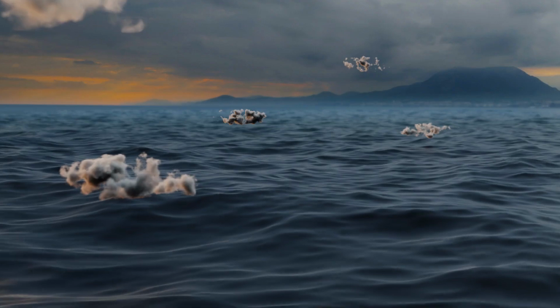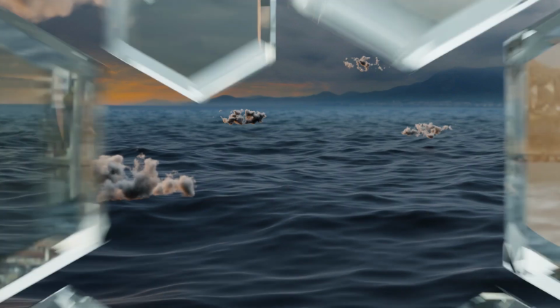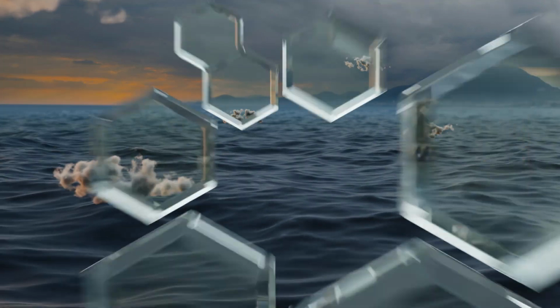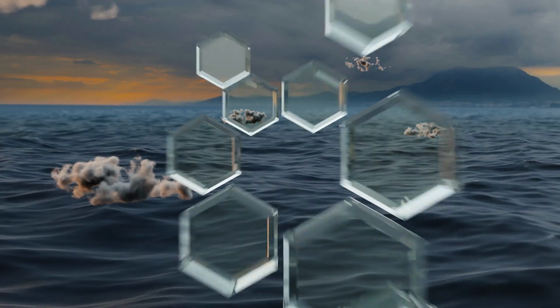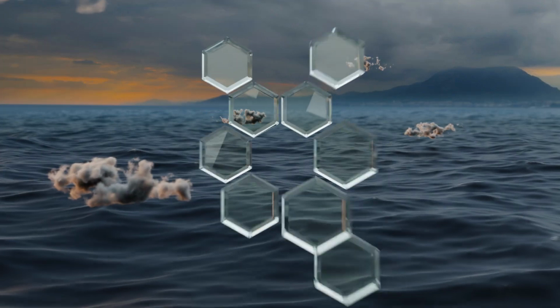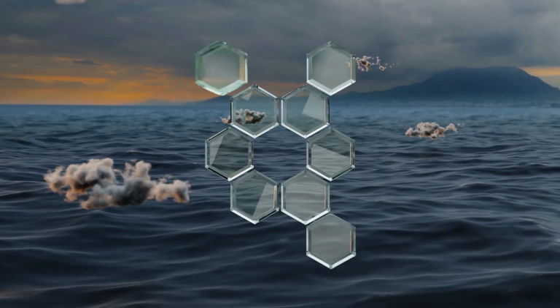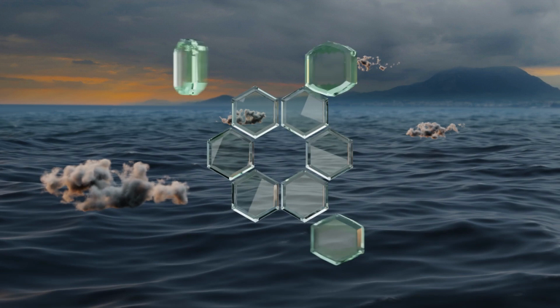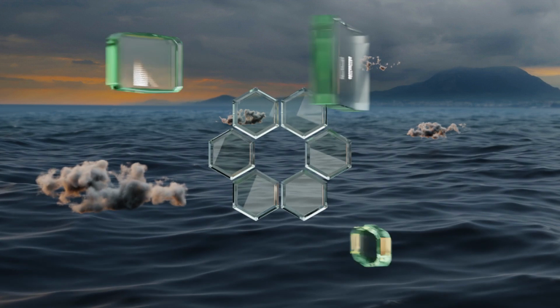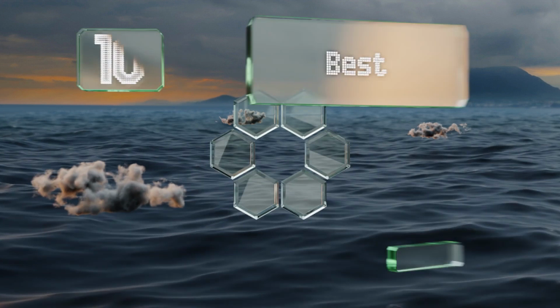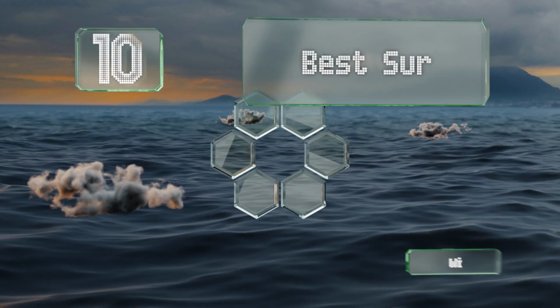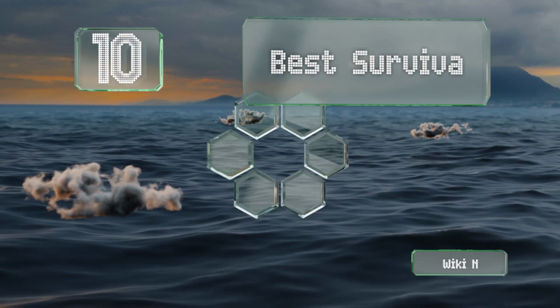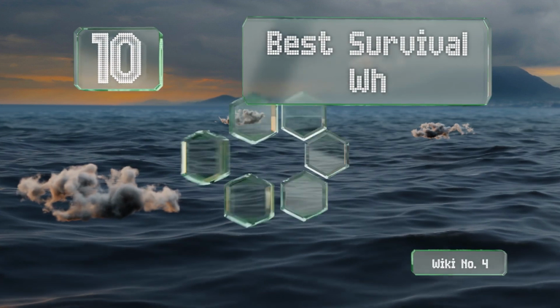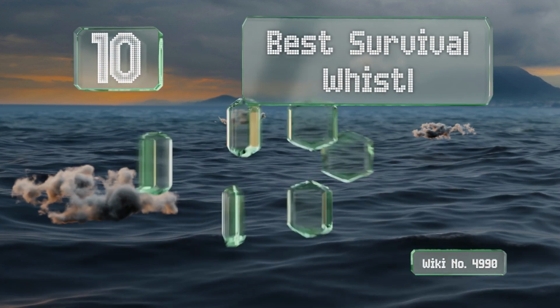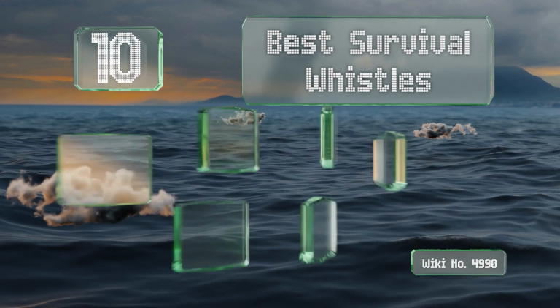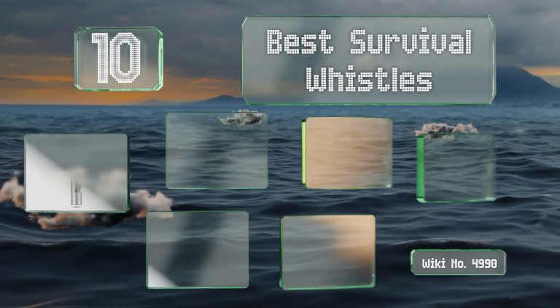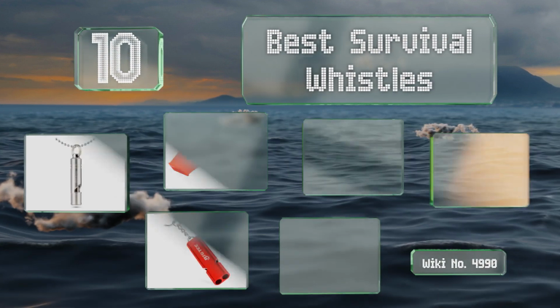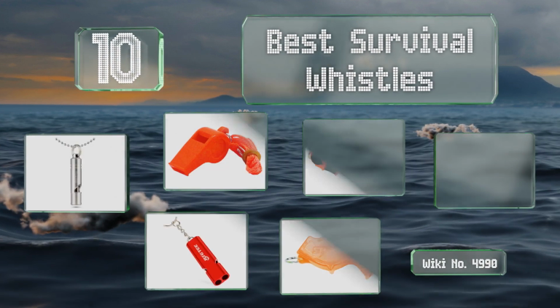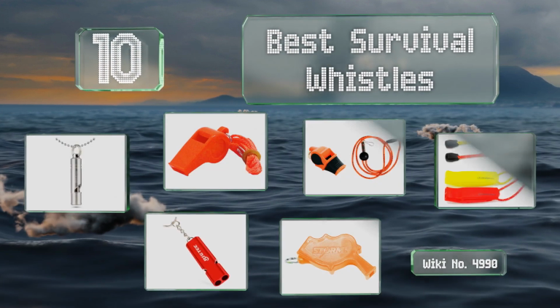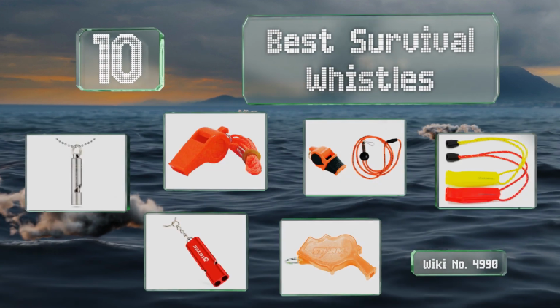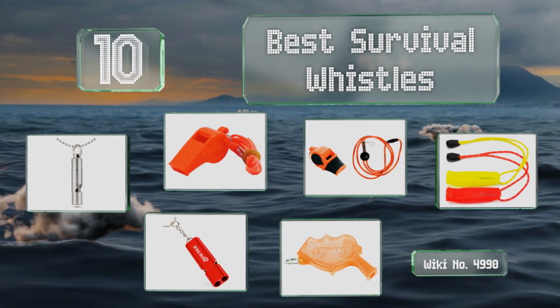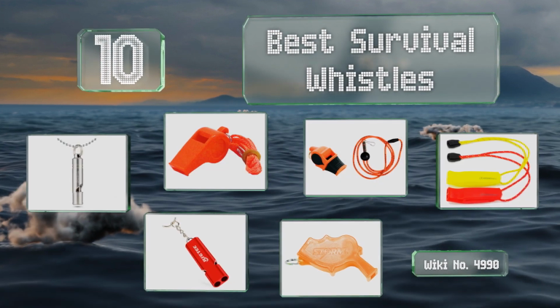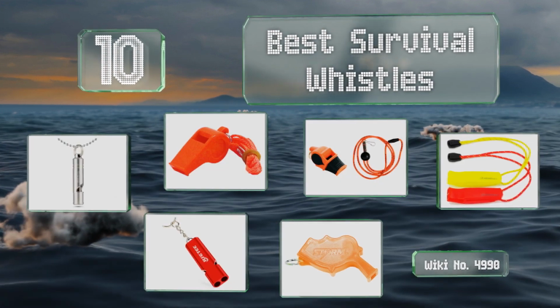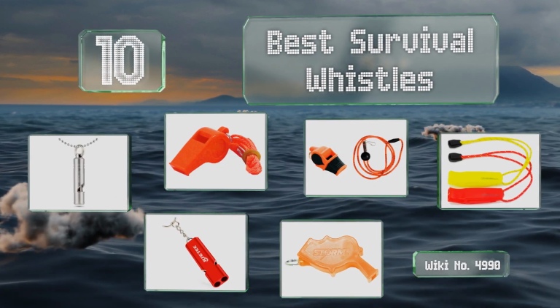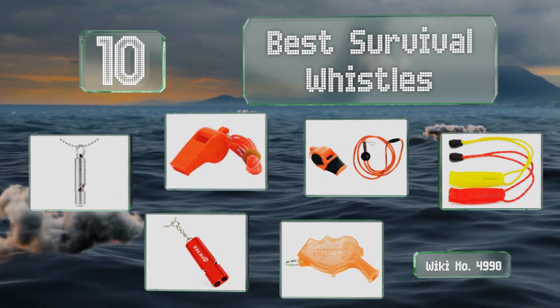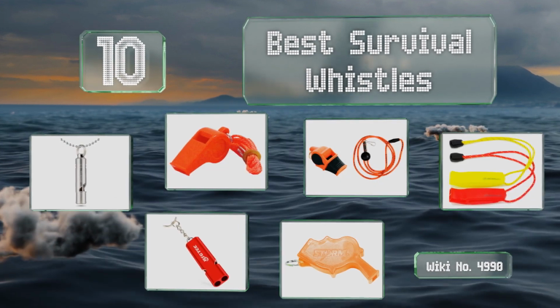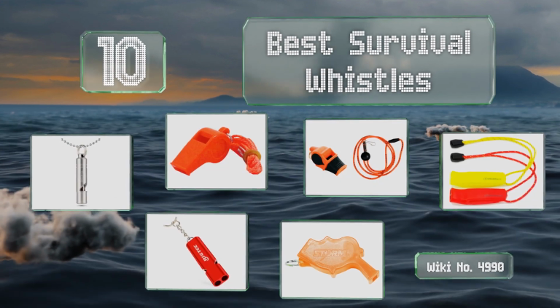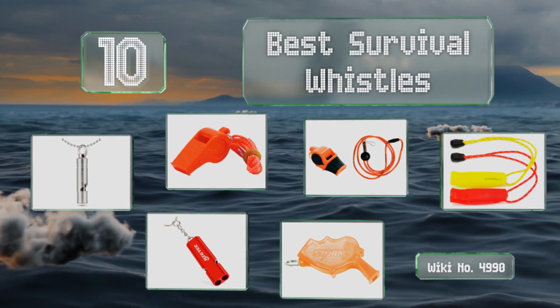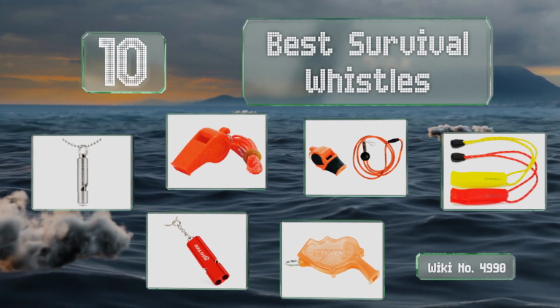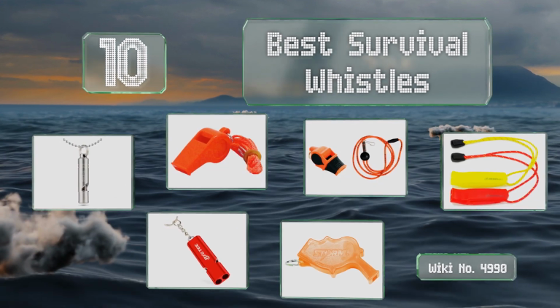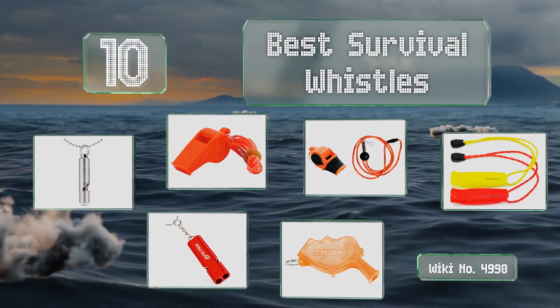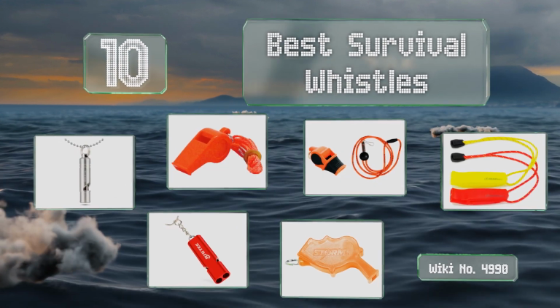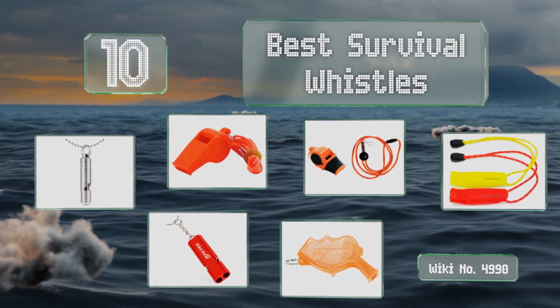EasyVid presents the 10 best survival whistles. Let's get started with the list.